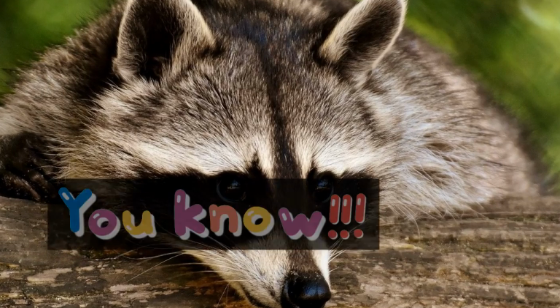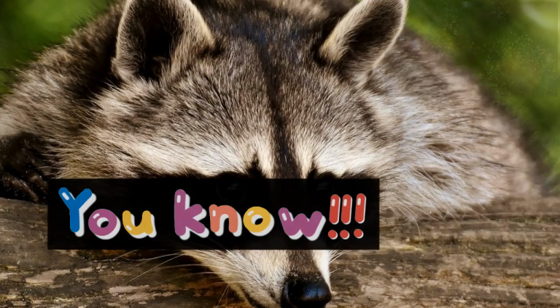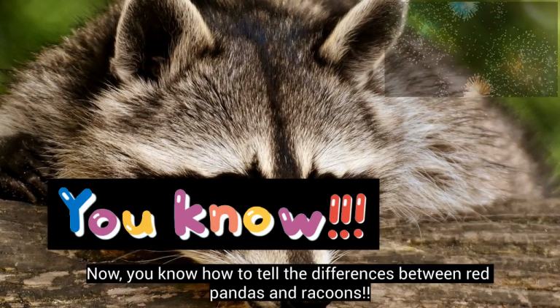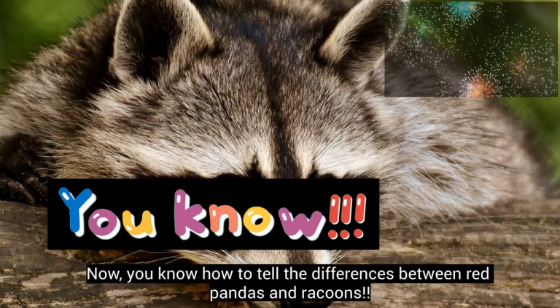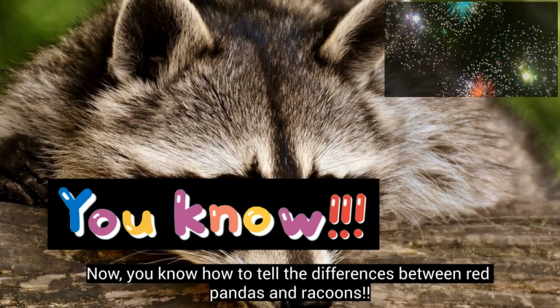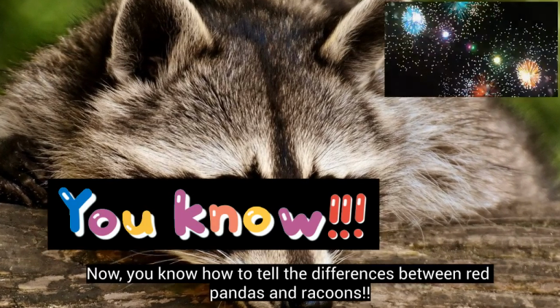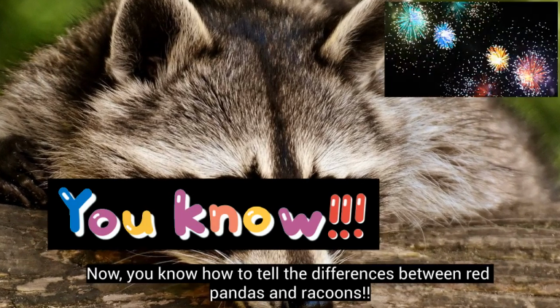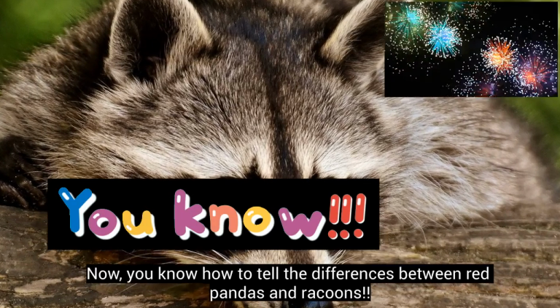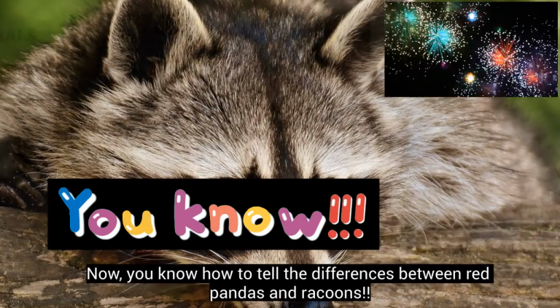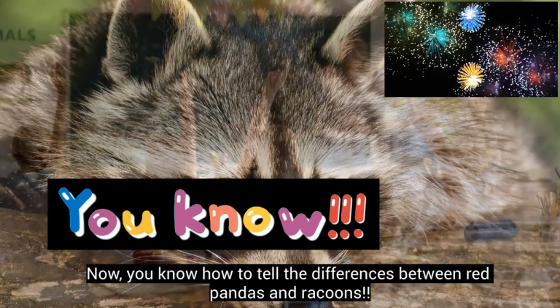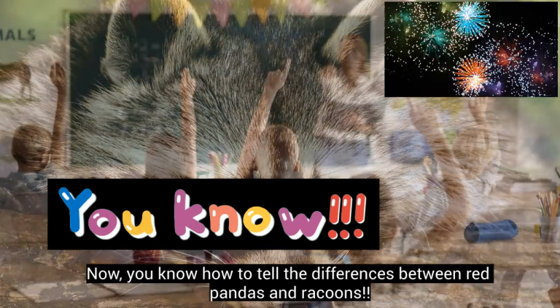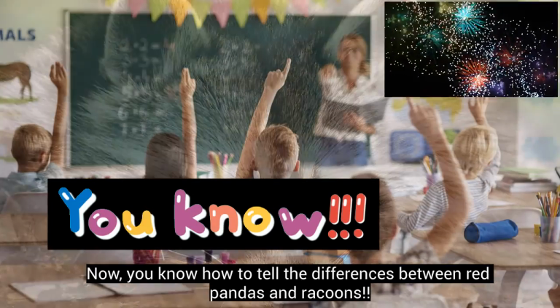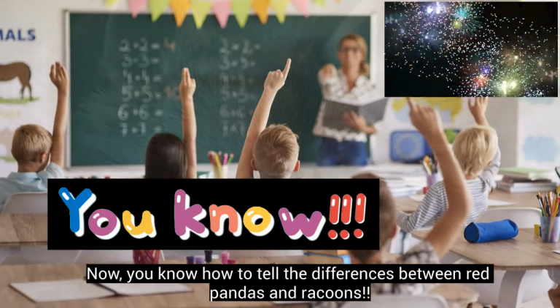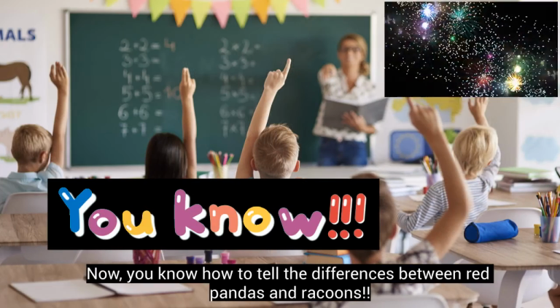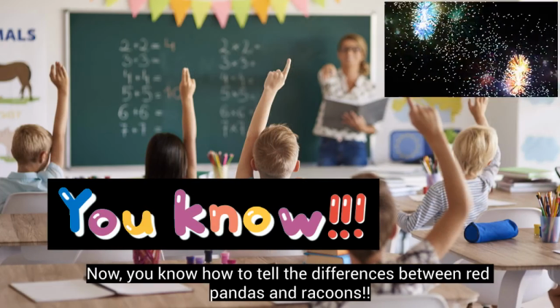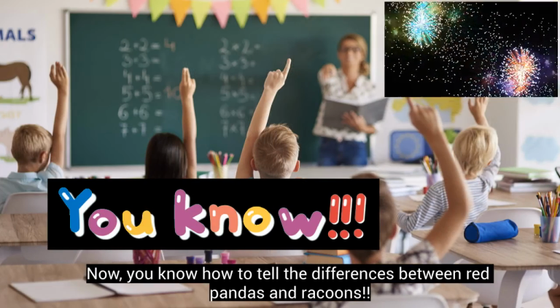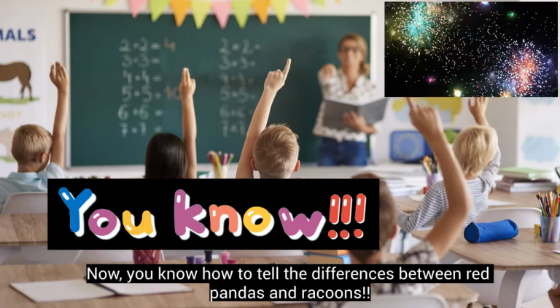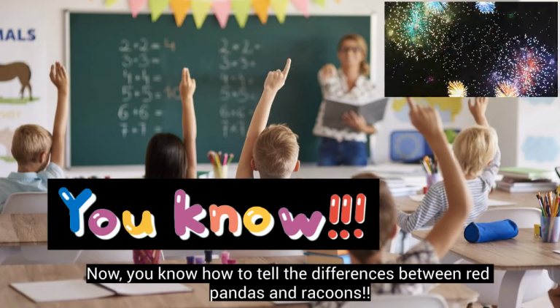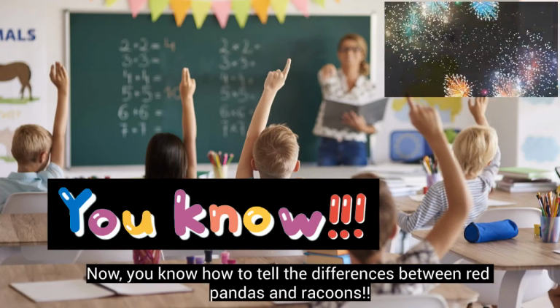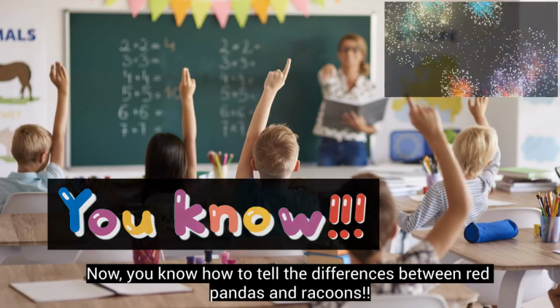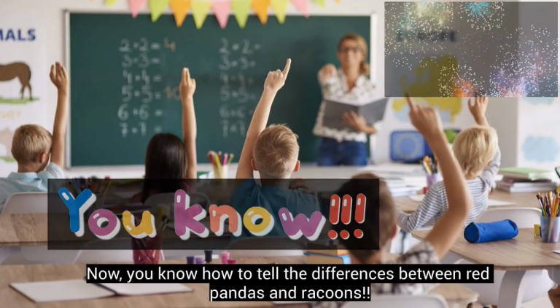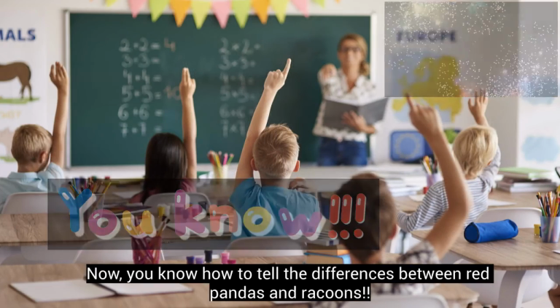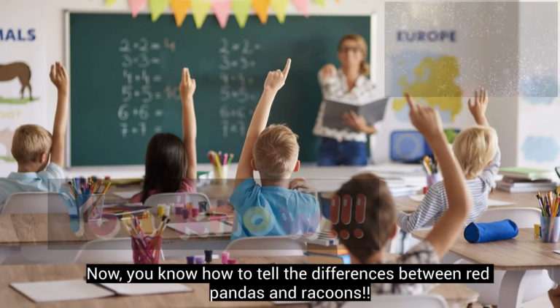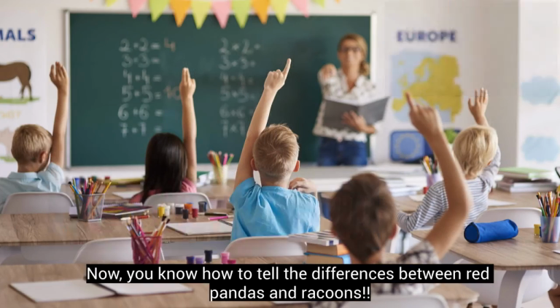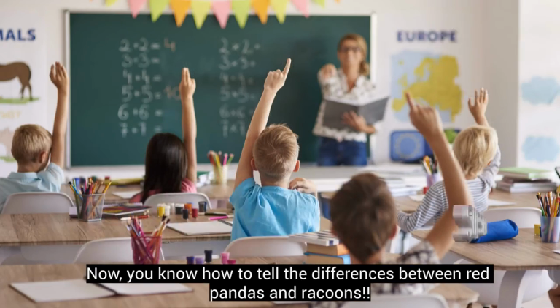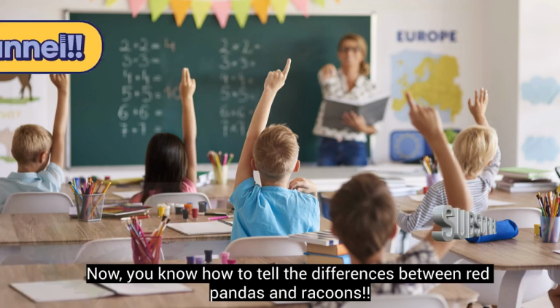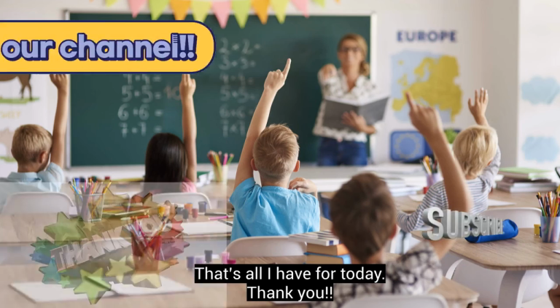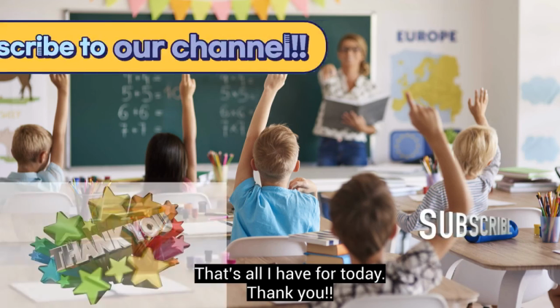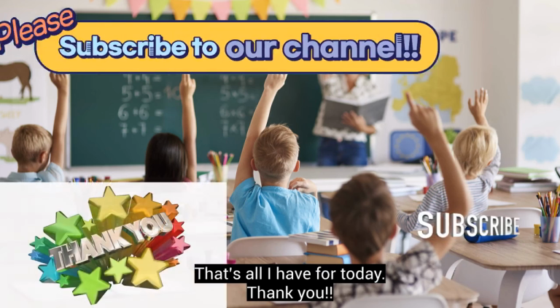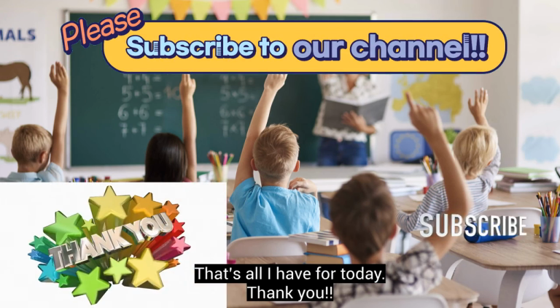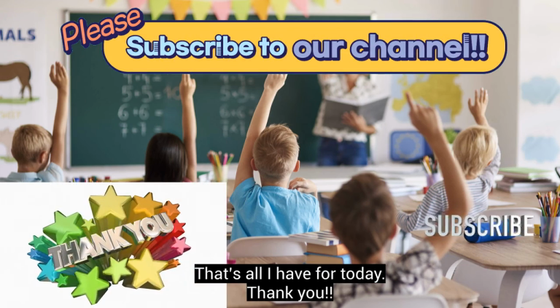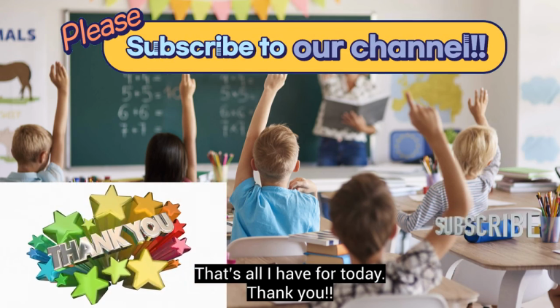Now you know how to tell the differences between red pandas and raccoons. That's all I have for today!